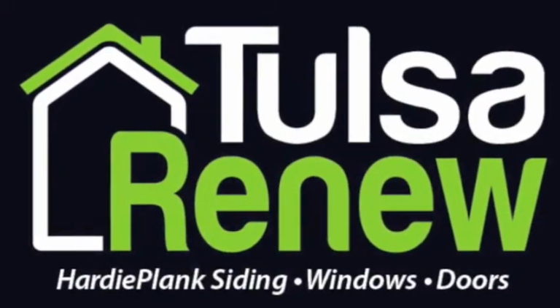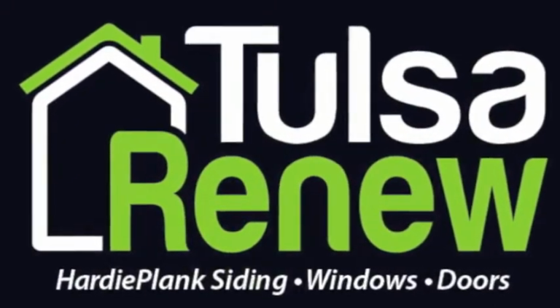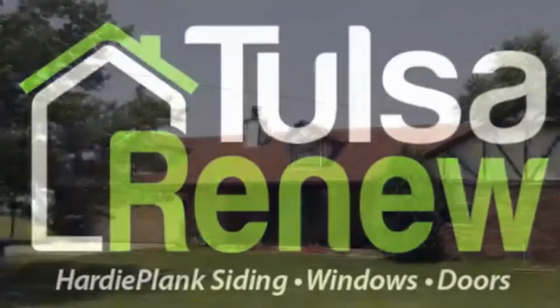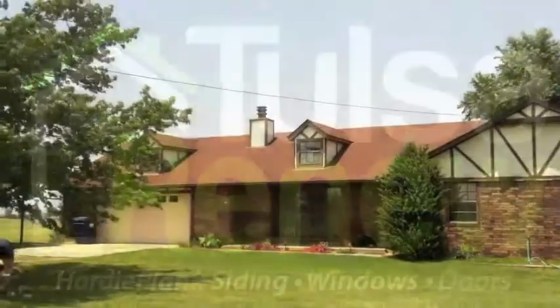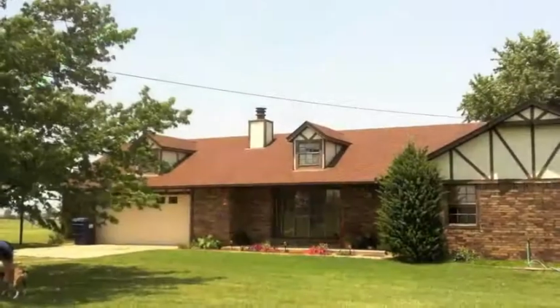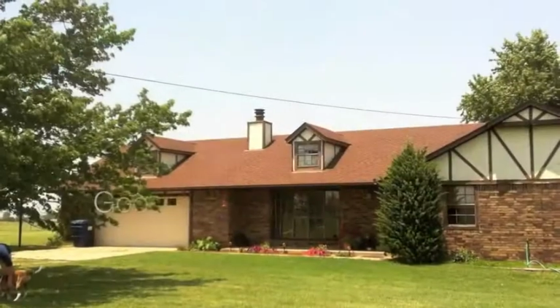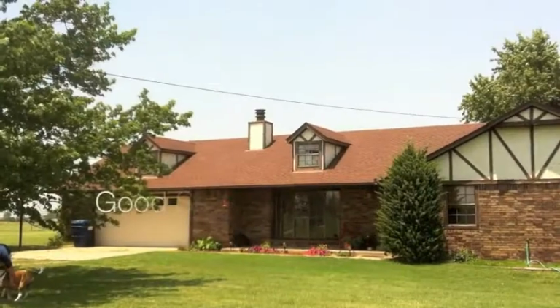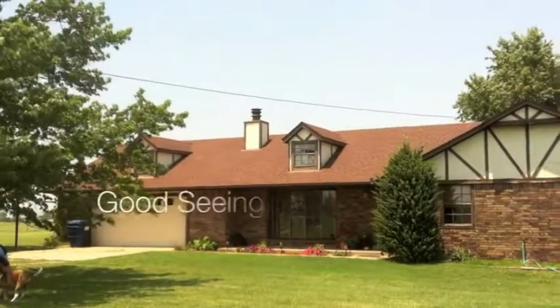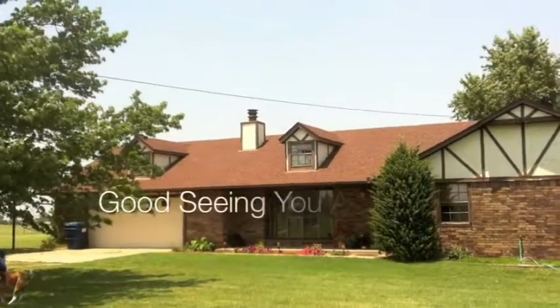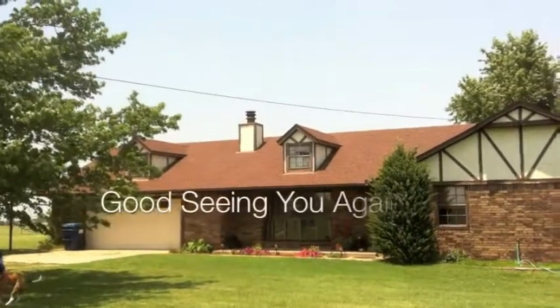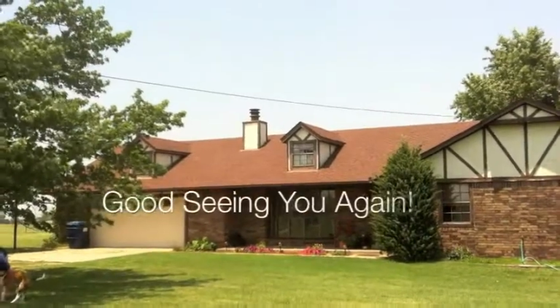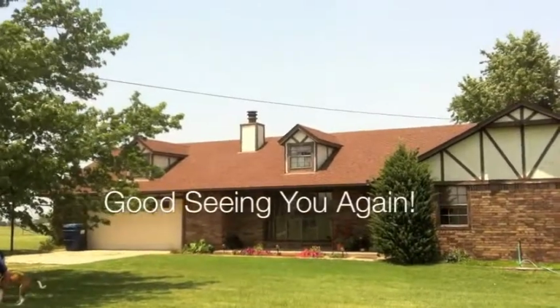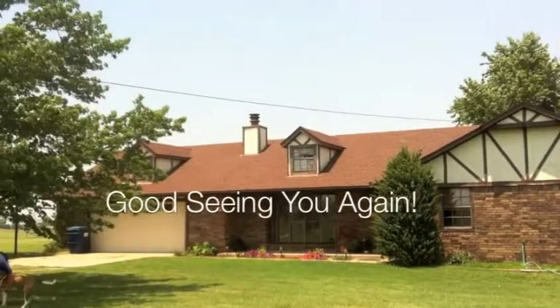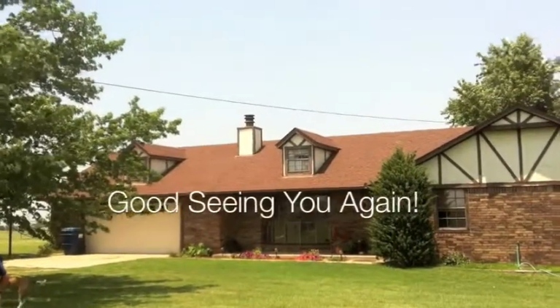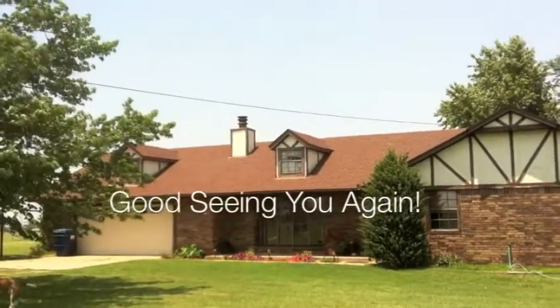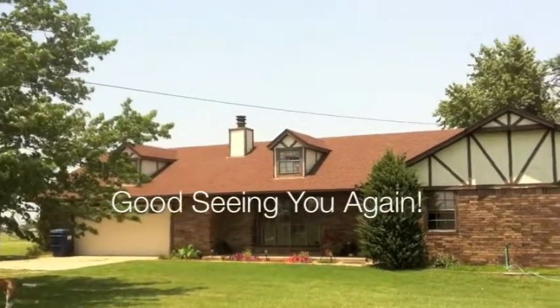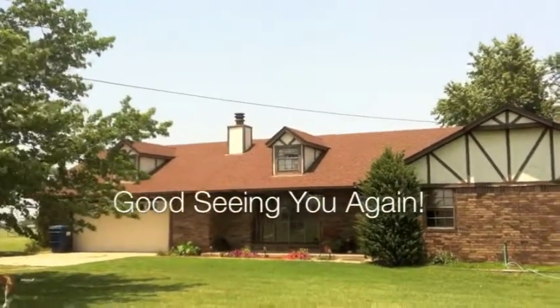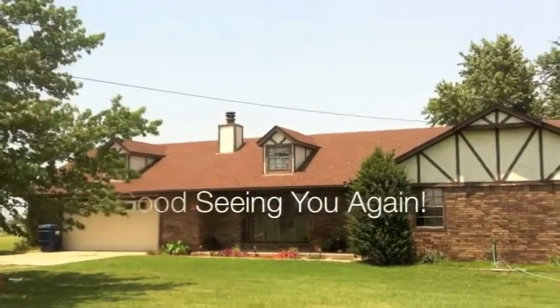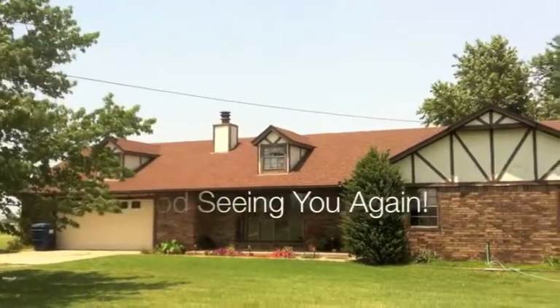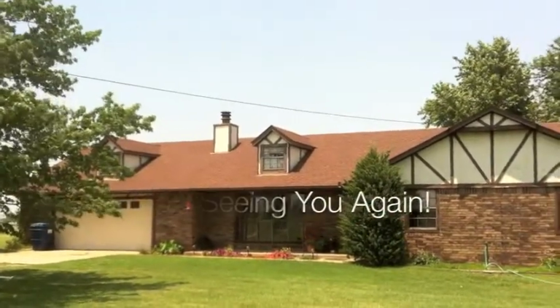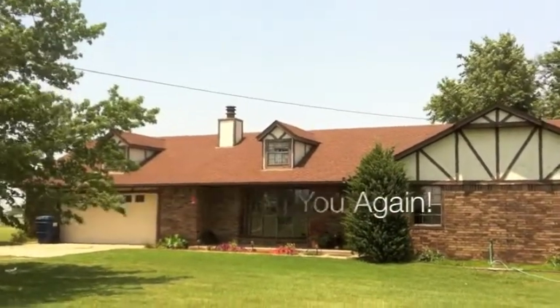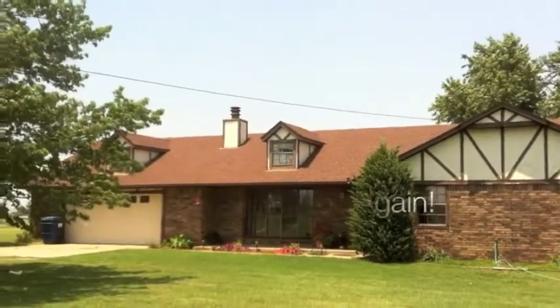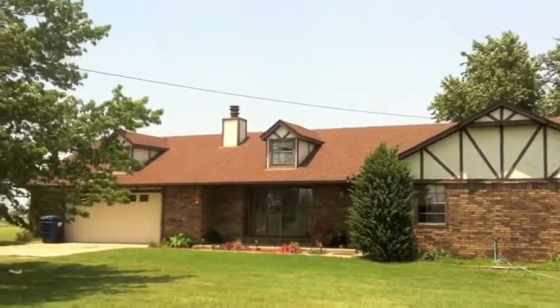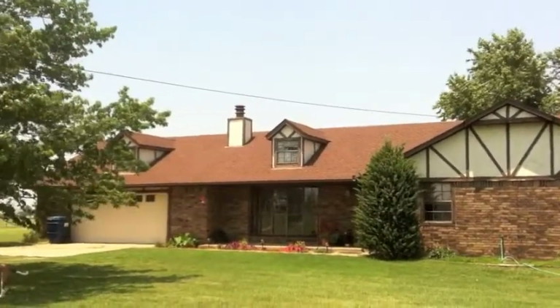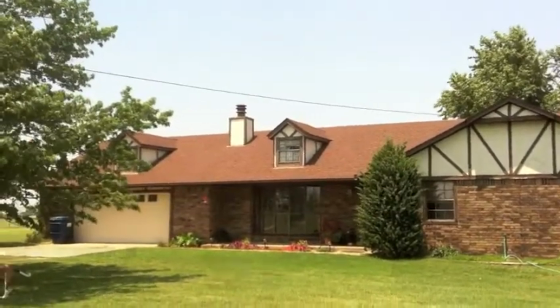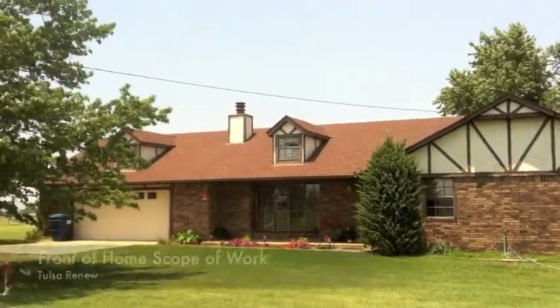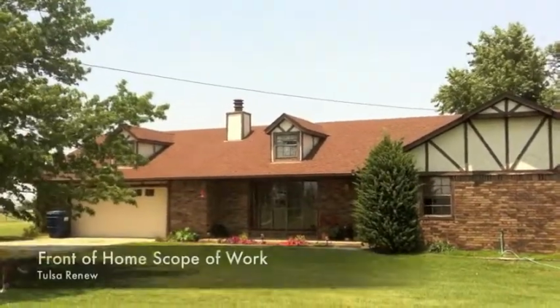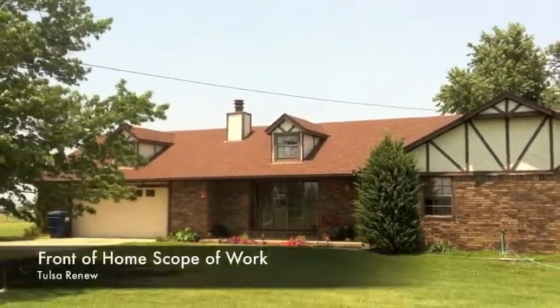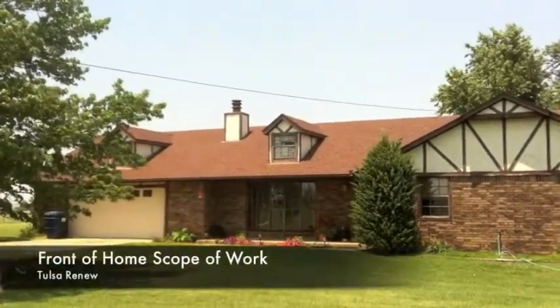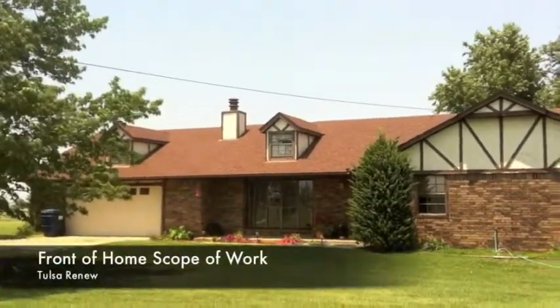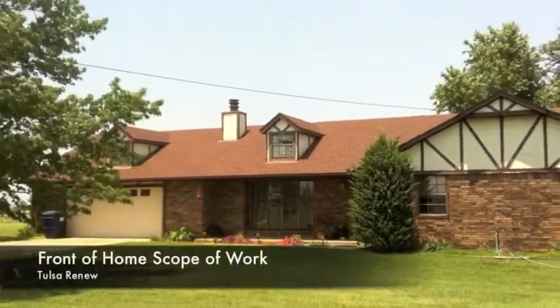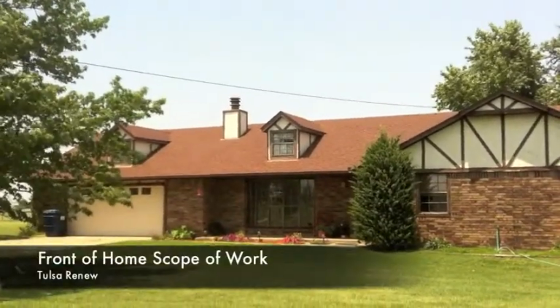It's great meeting with you today. I'll go over the scope of work for your home, John and Beth.